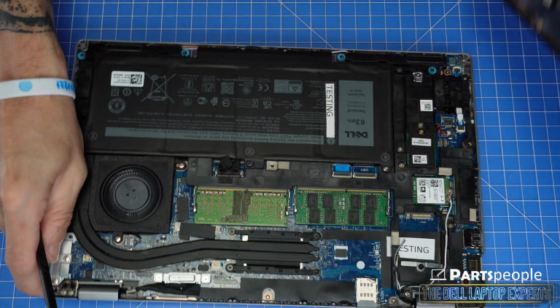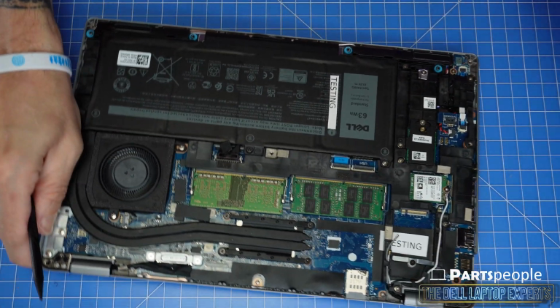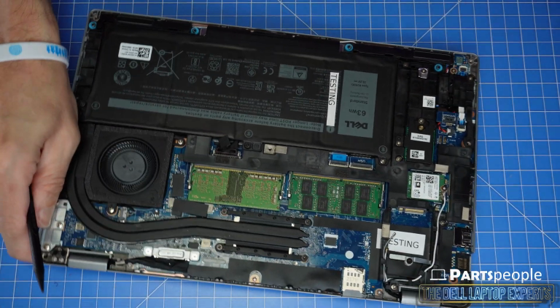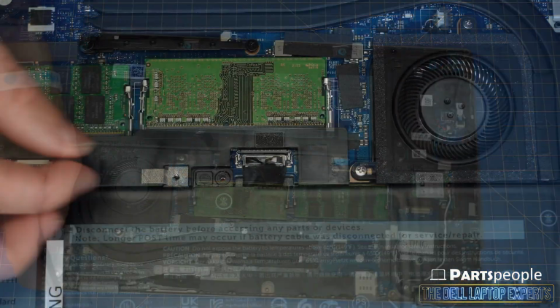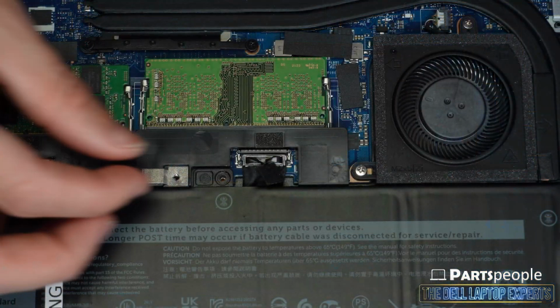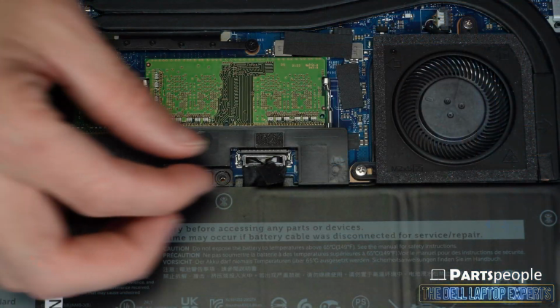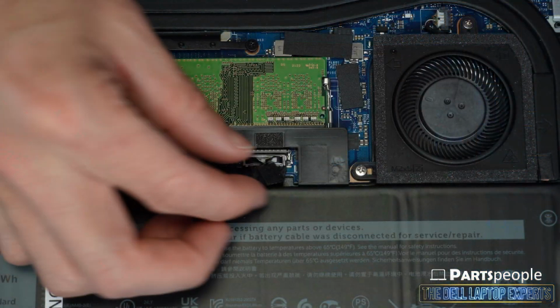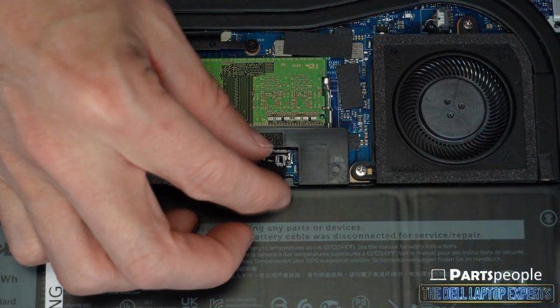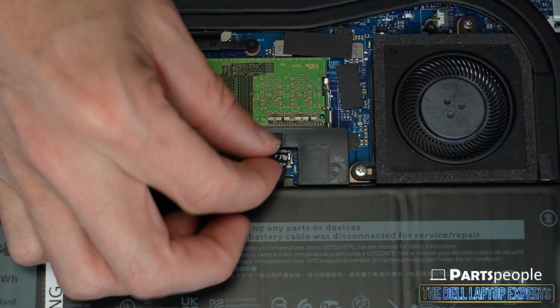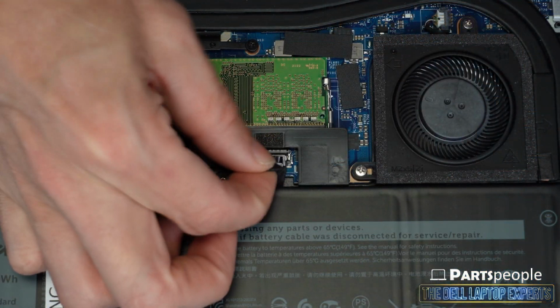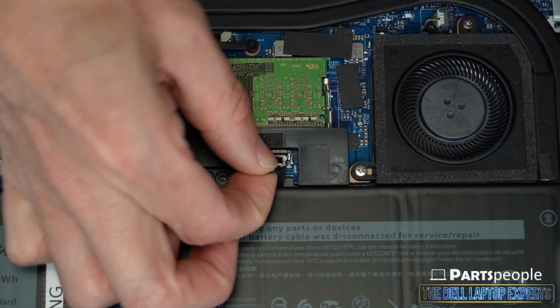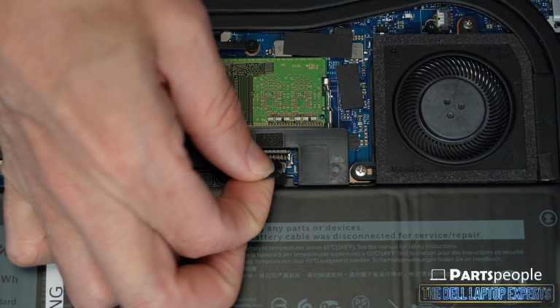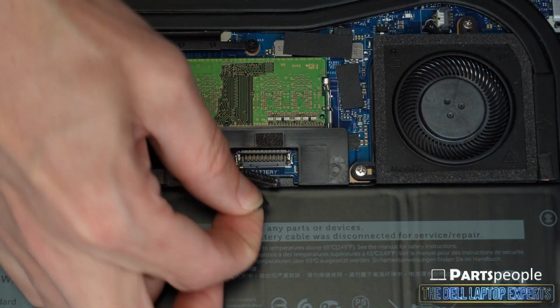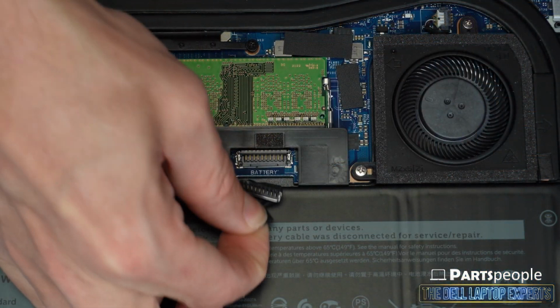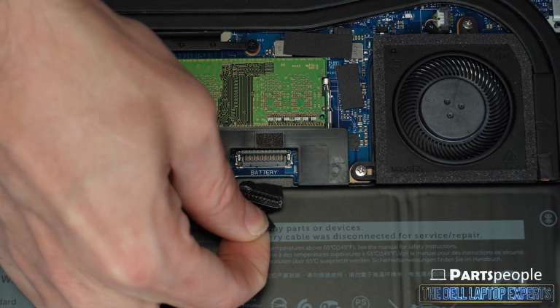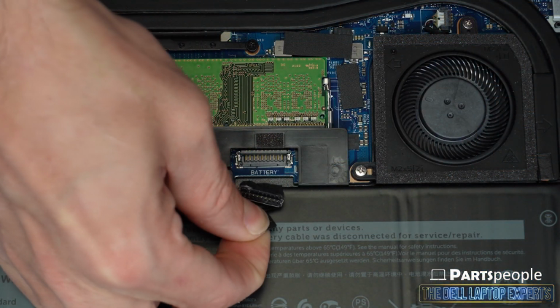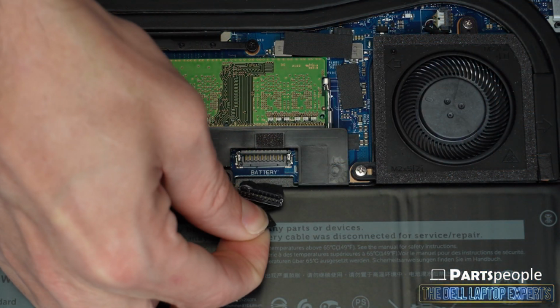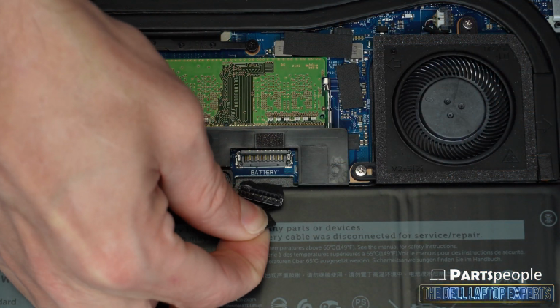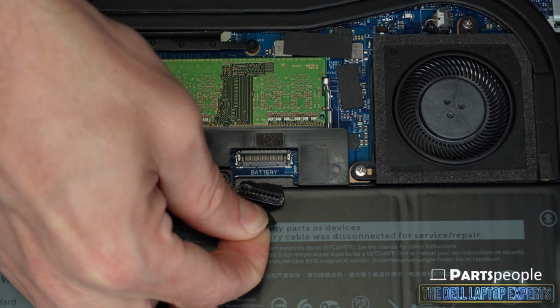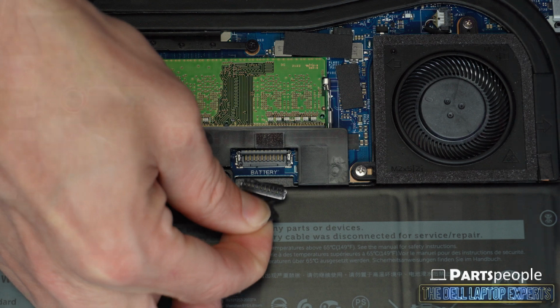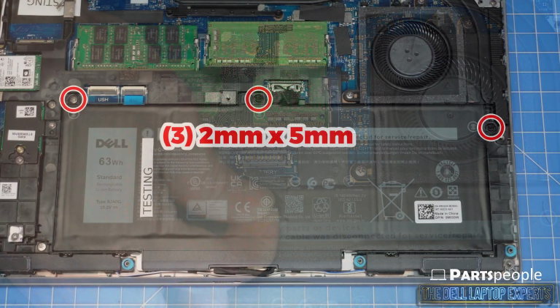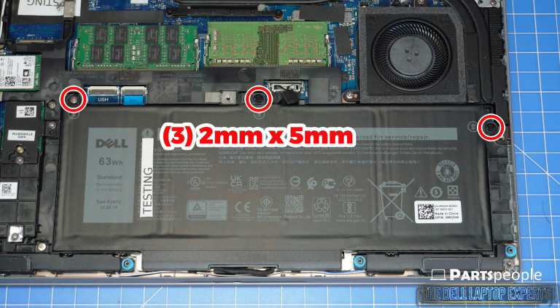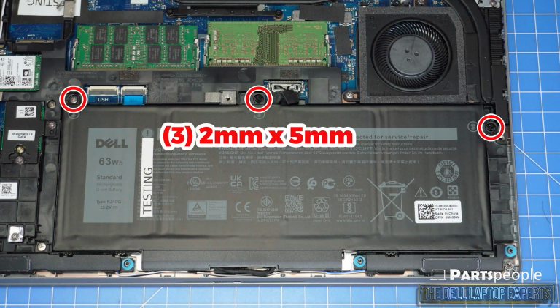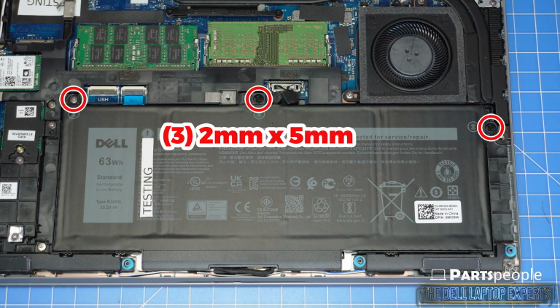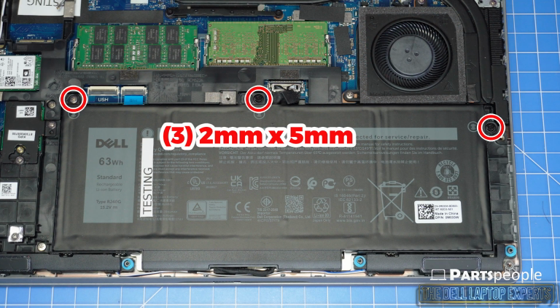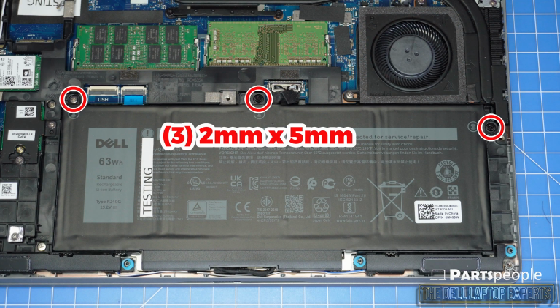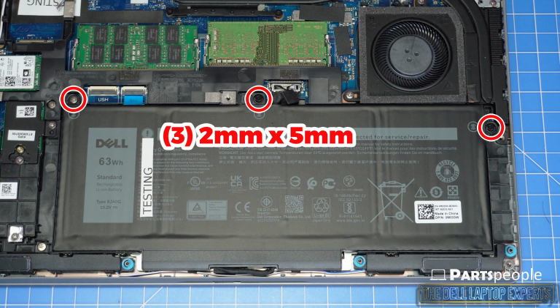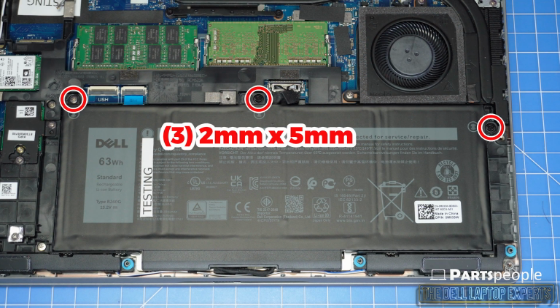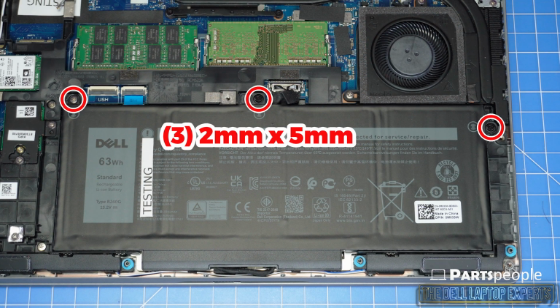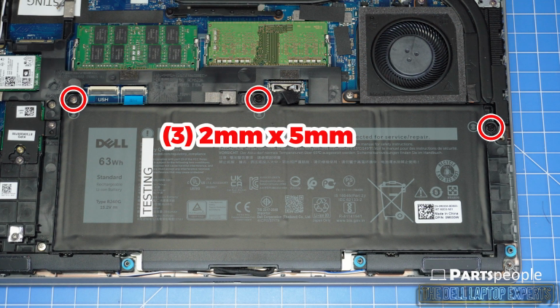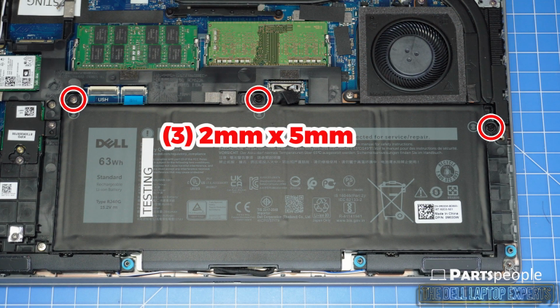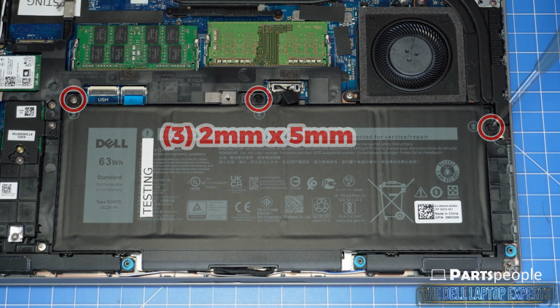Disconnect the battery cable. Next you can unscrew and remove the battery.